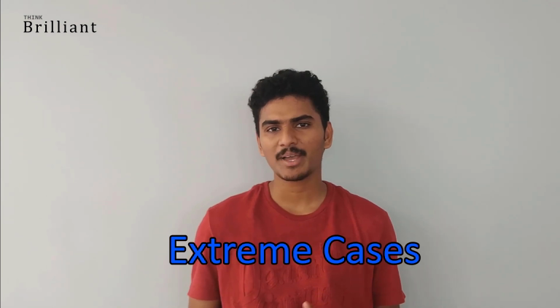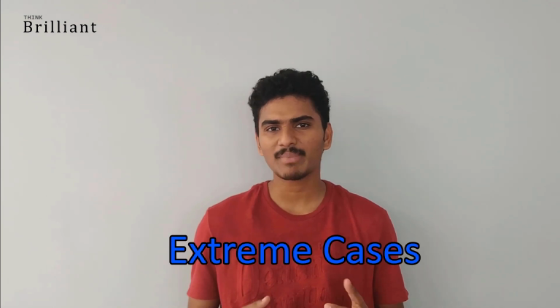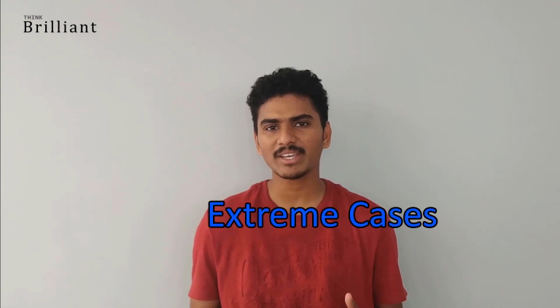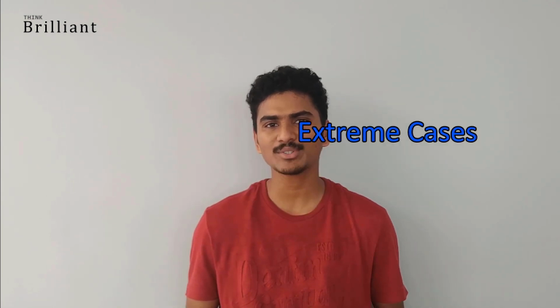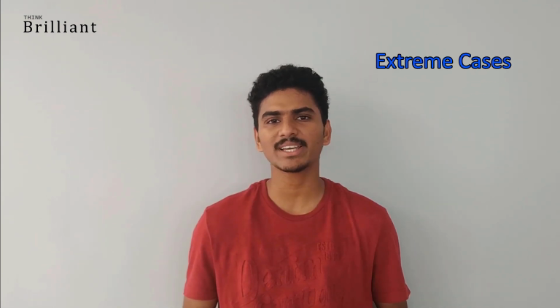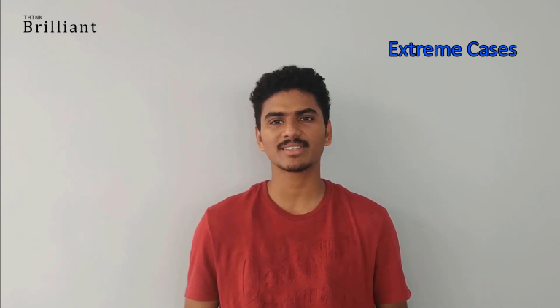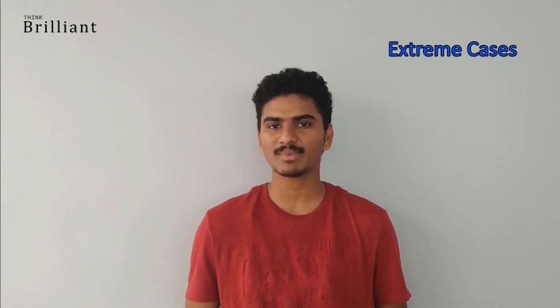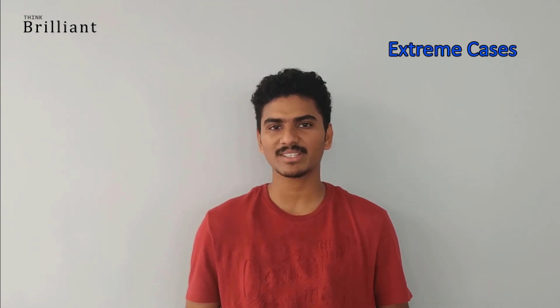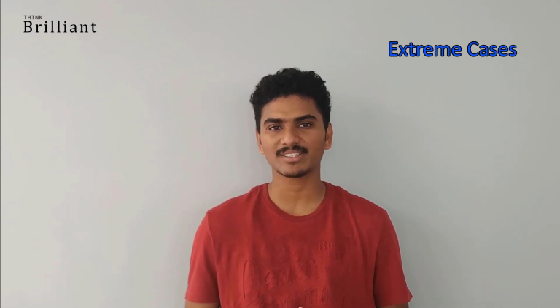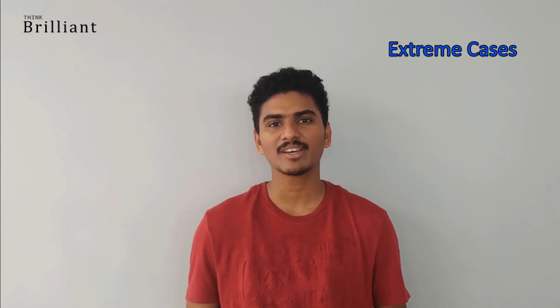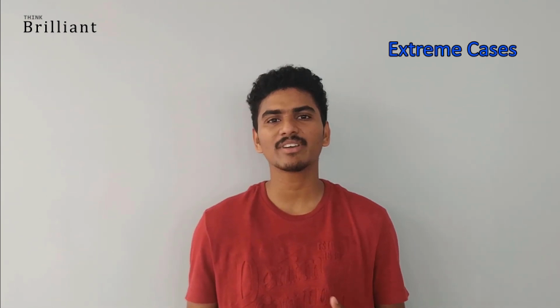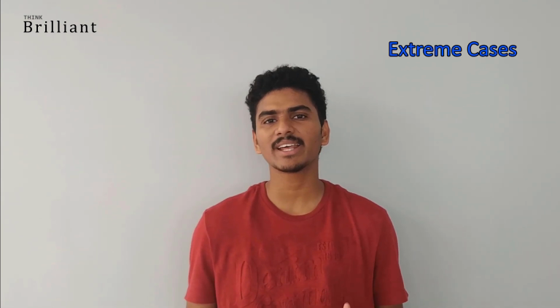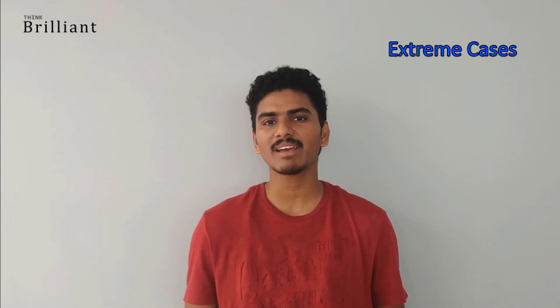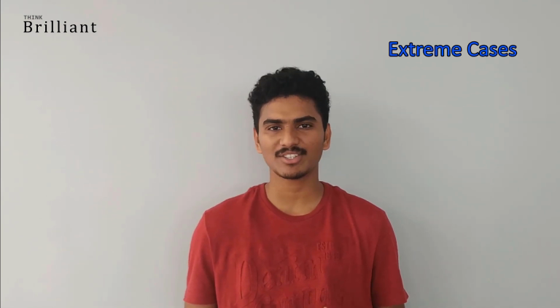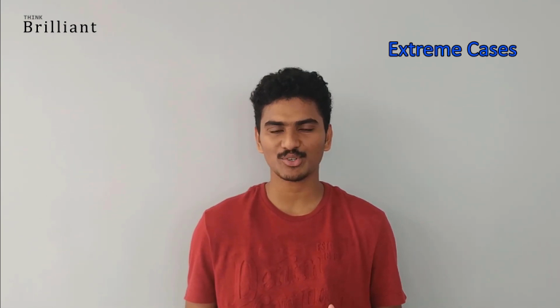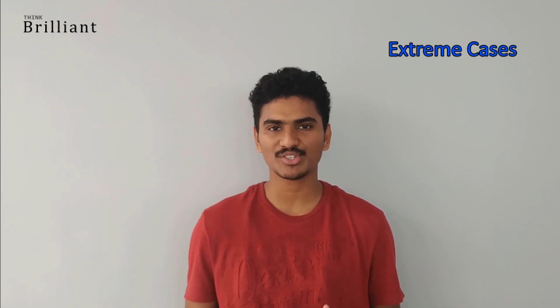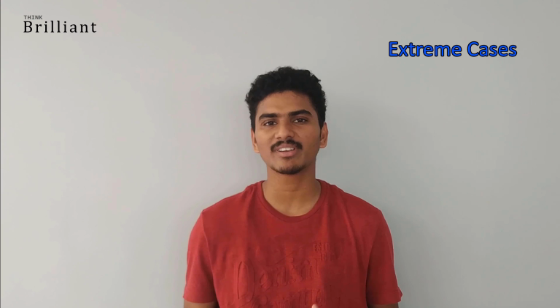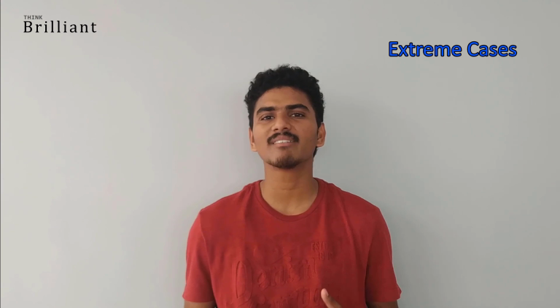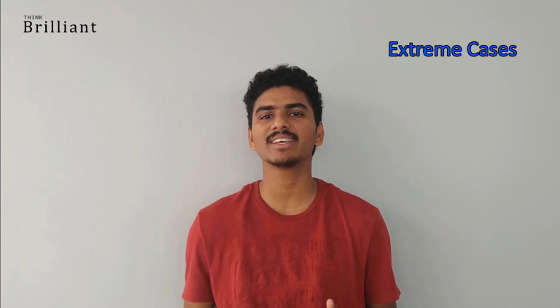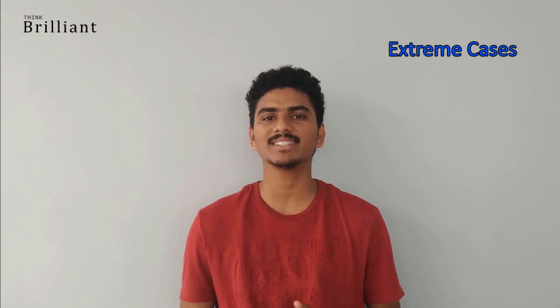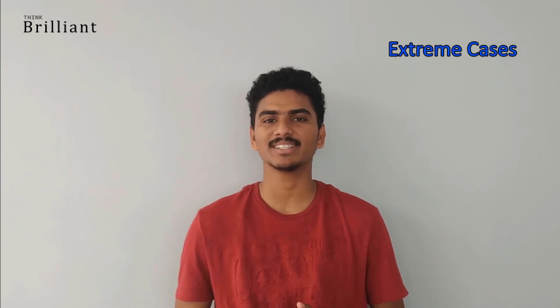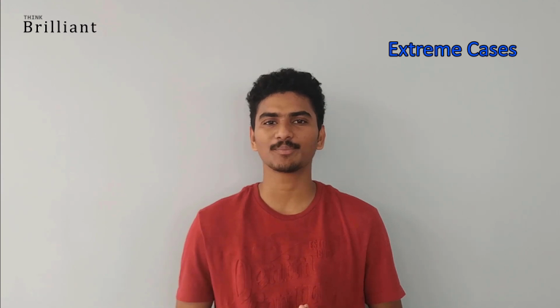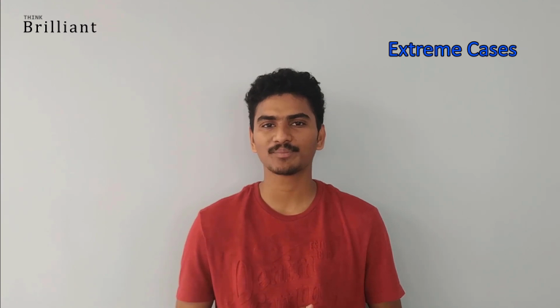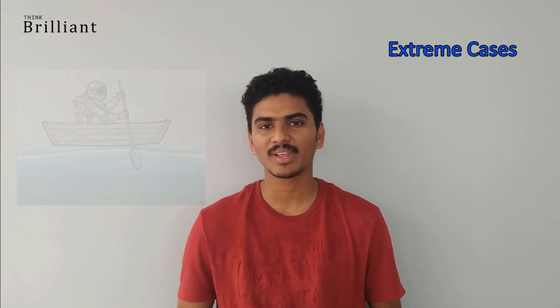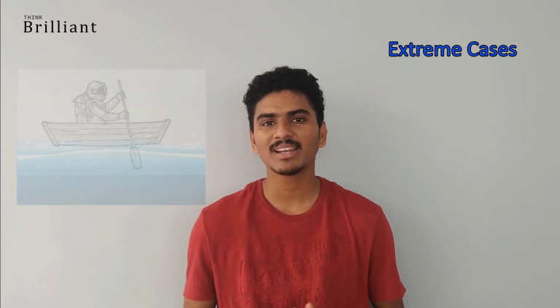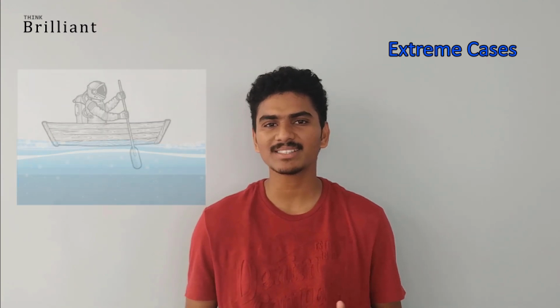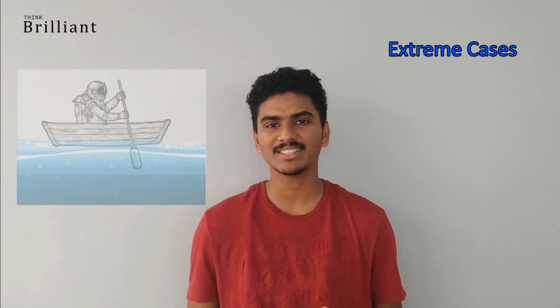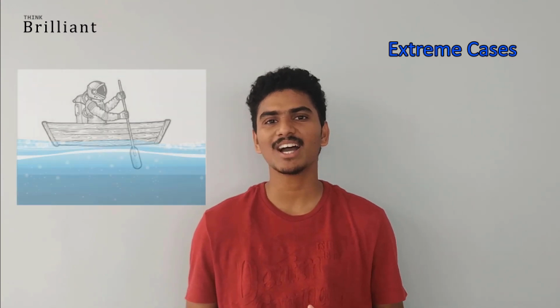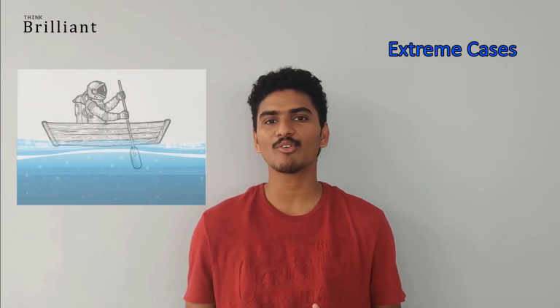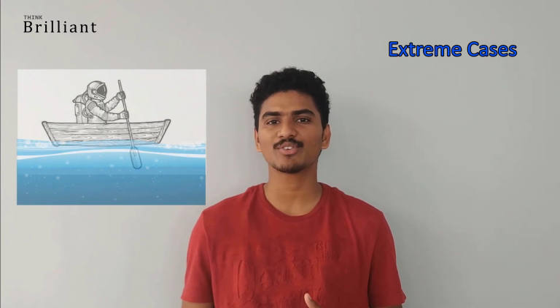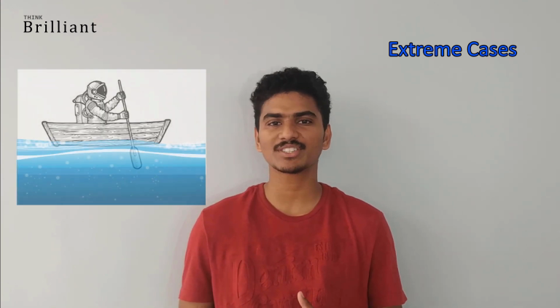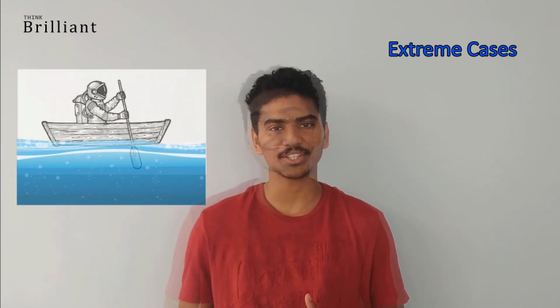I am going to use a method called extreme cases. By using extreme cases, we can arrive at the solution very easily. Let us see how it works here.